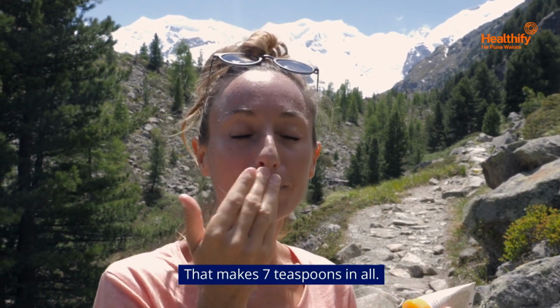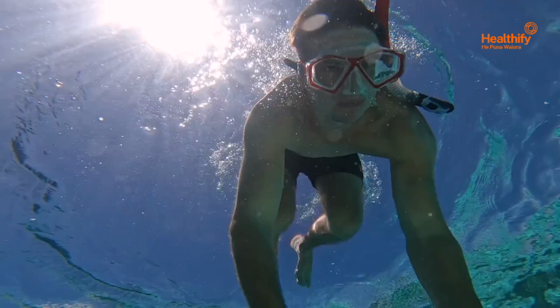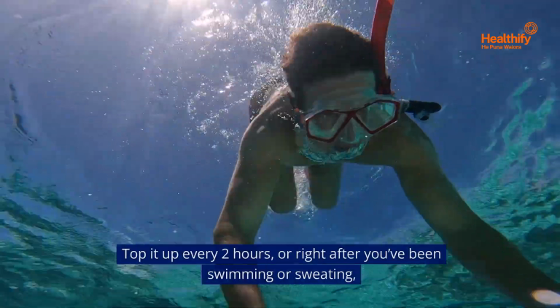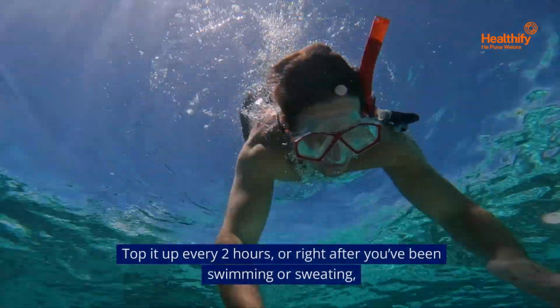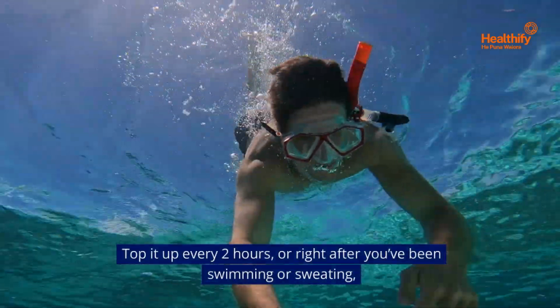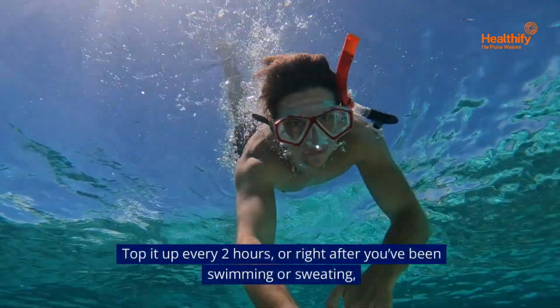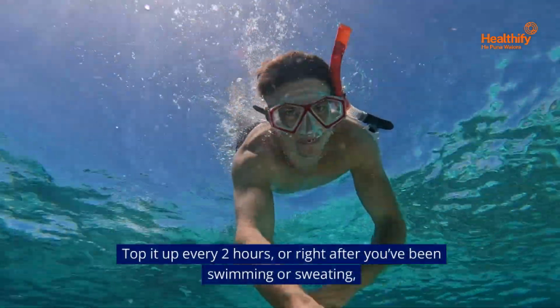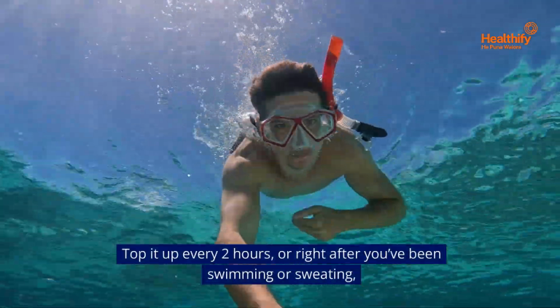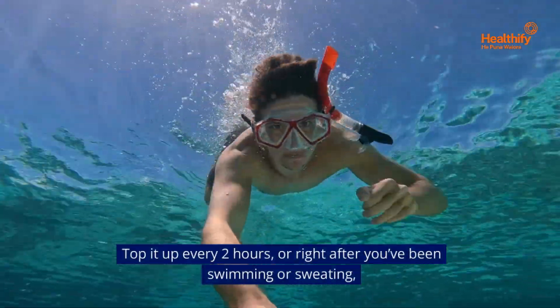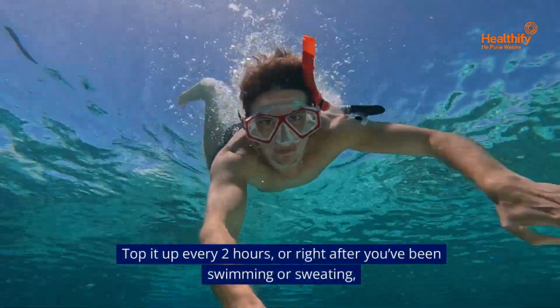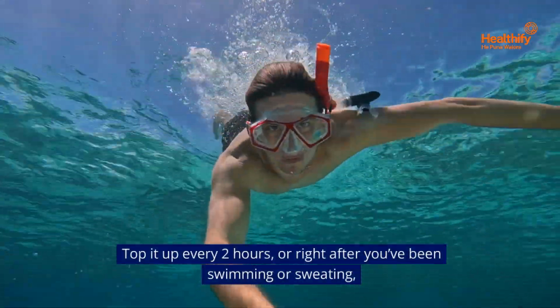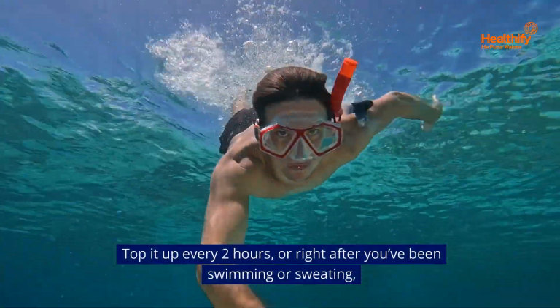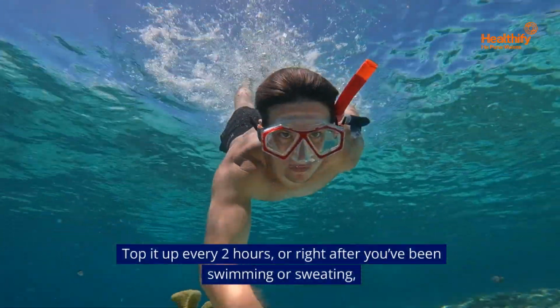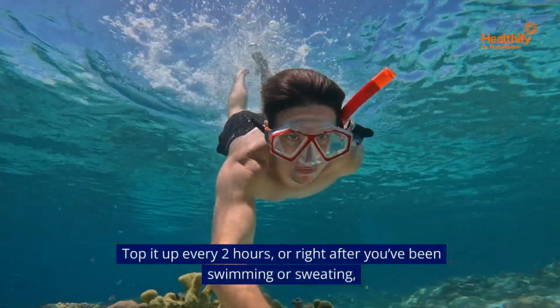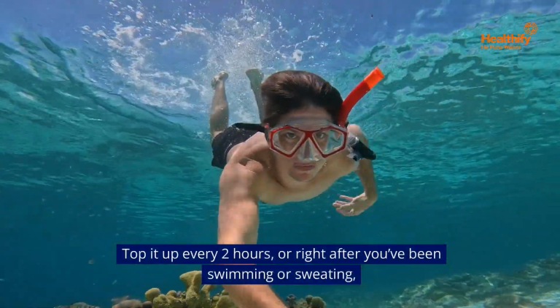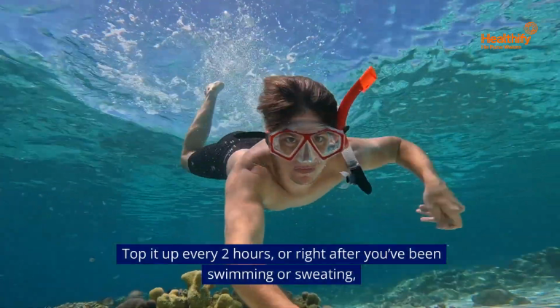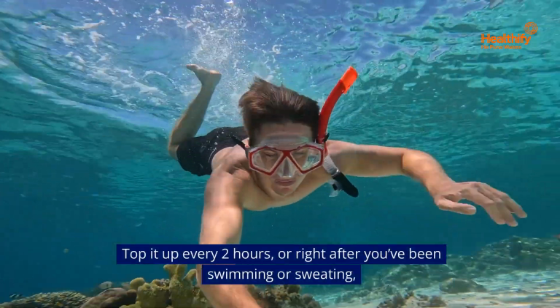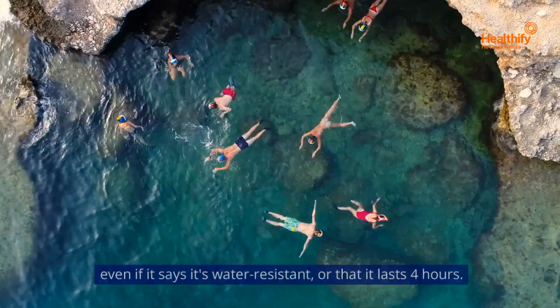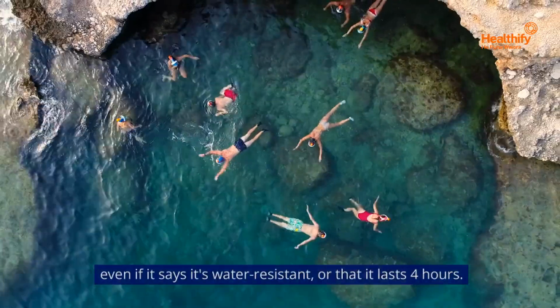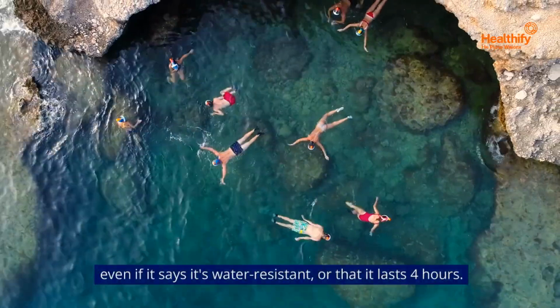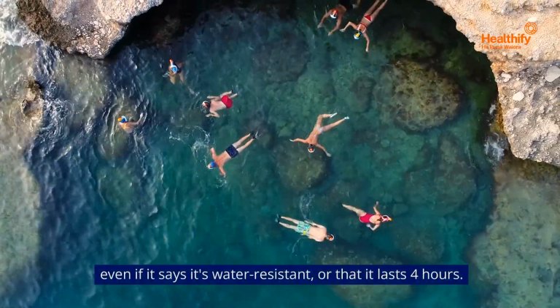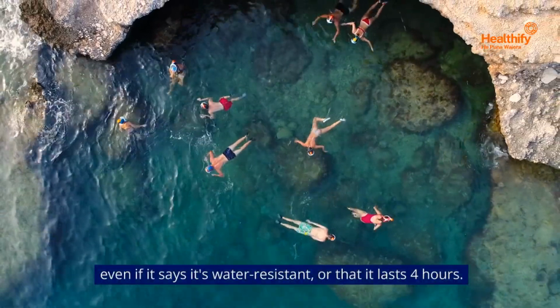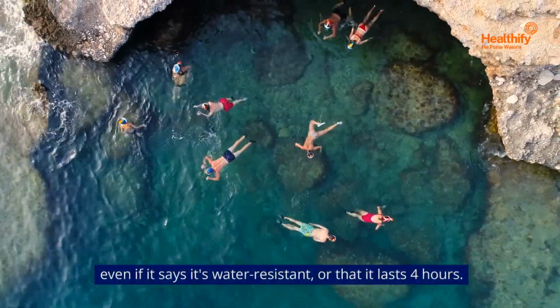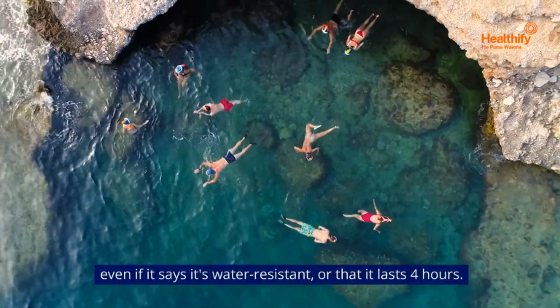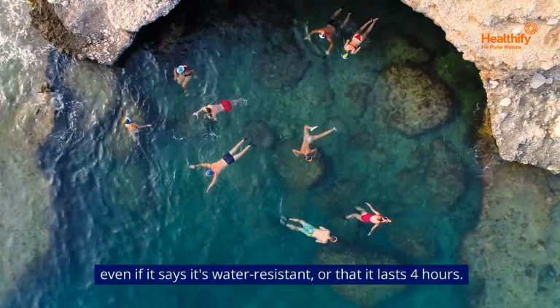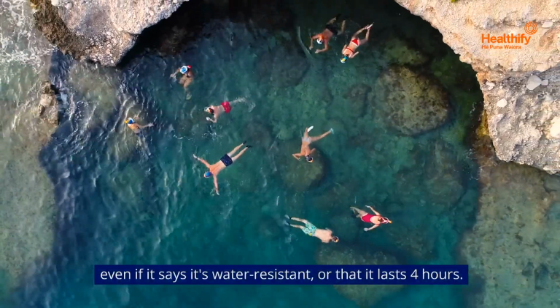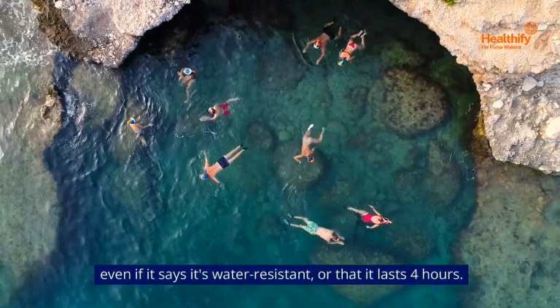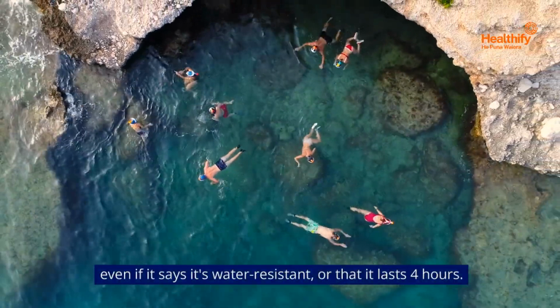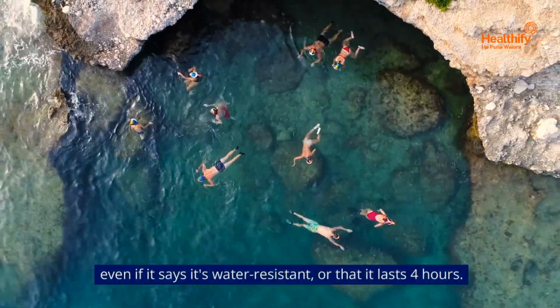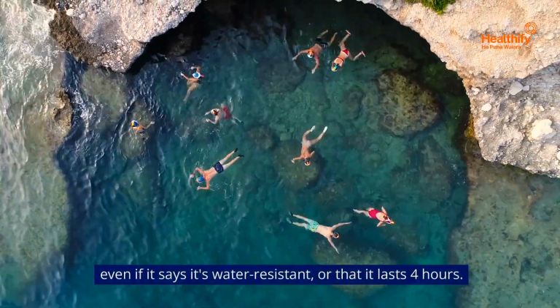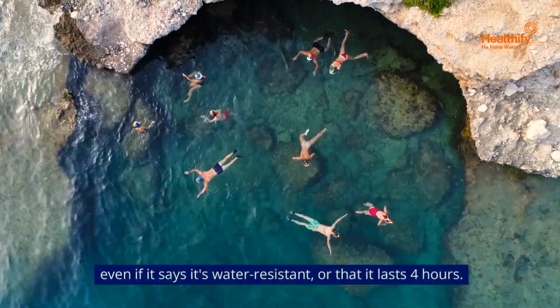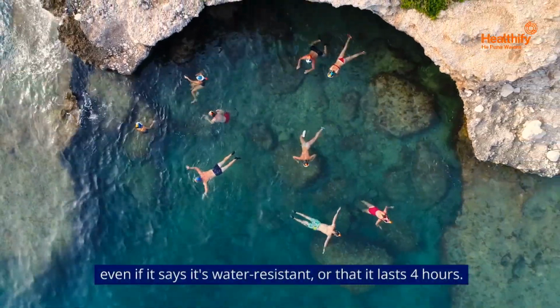Top it up every two hours or right after you've been swimming or sweating, even if it says it's water resistant or that it lasts for hours.